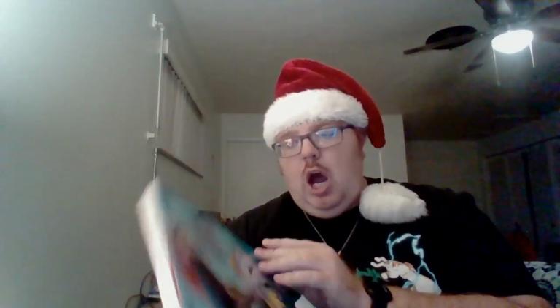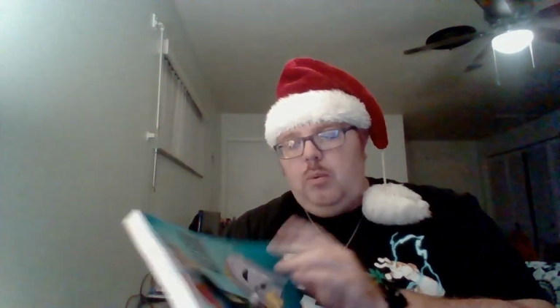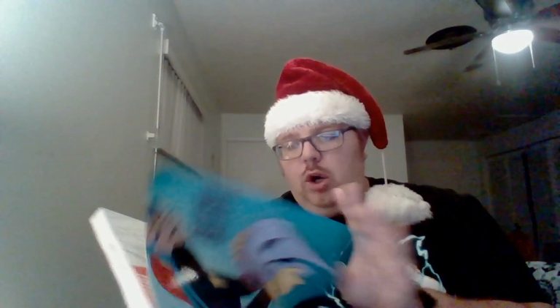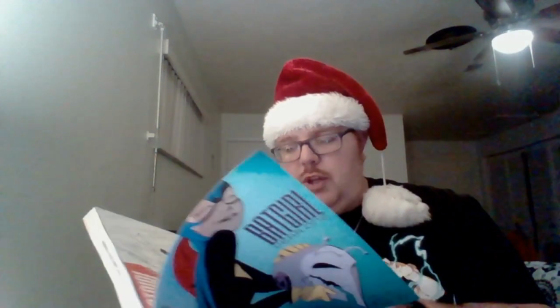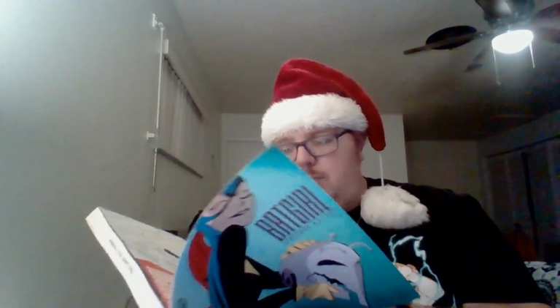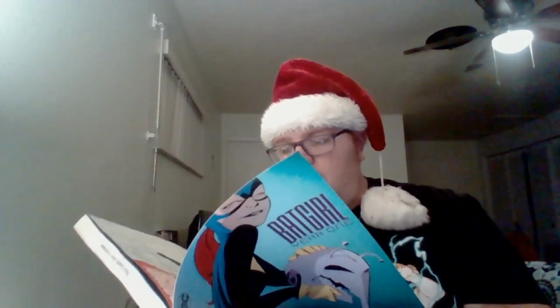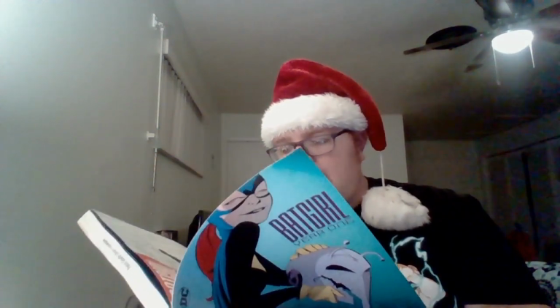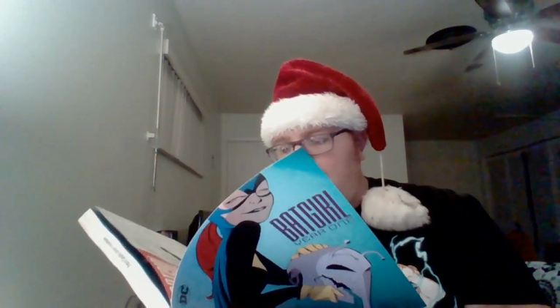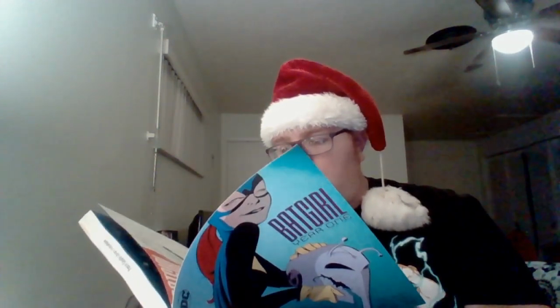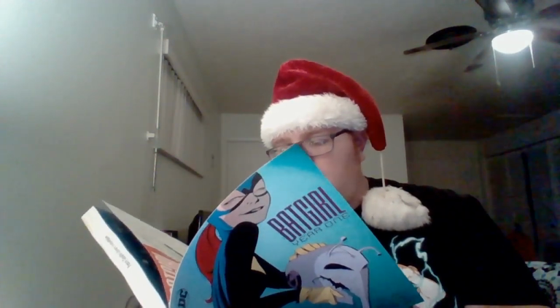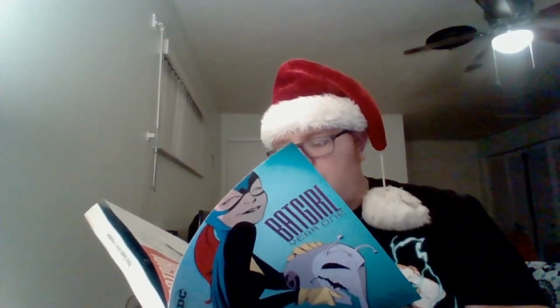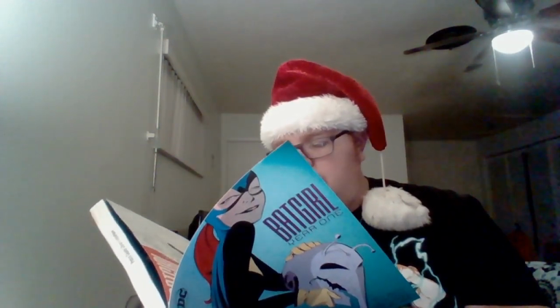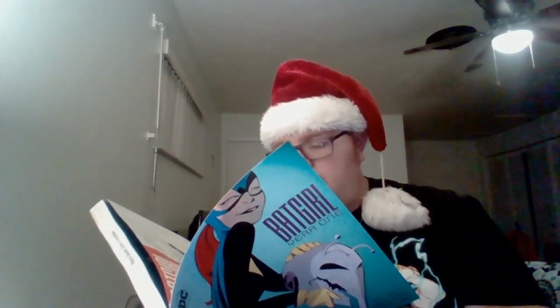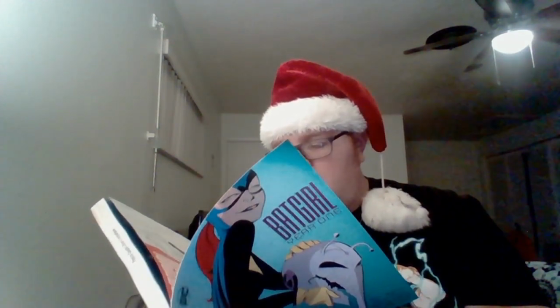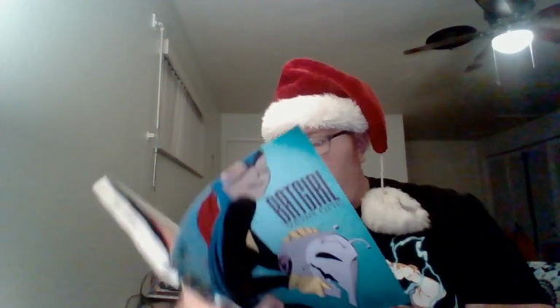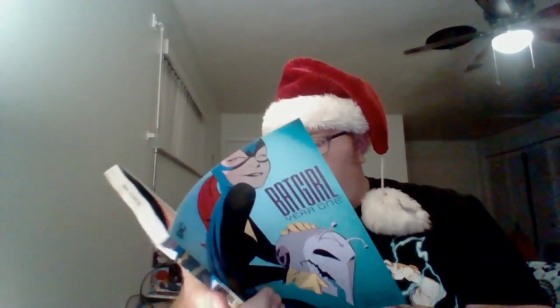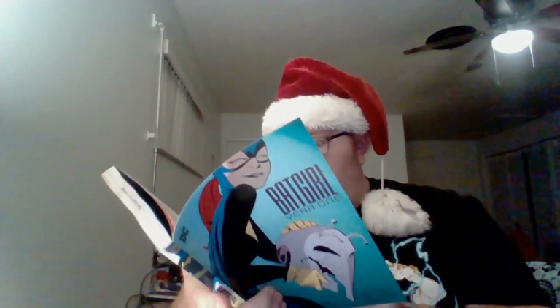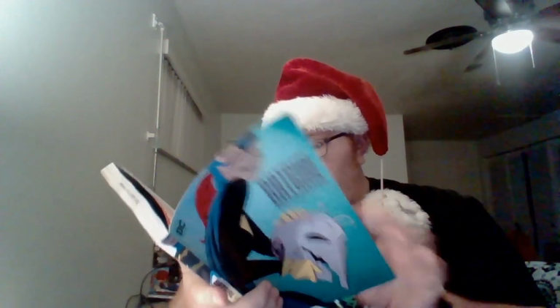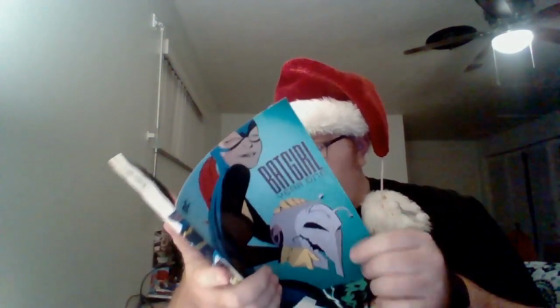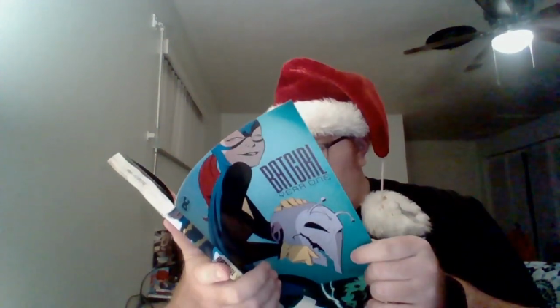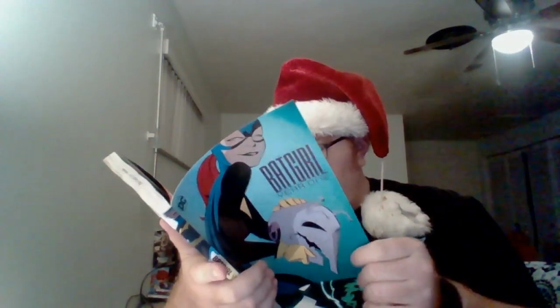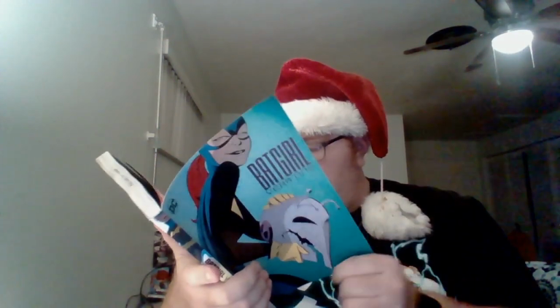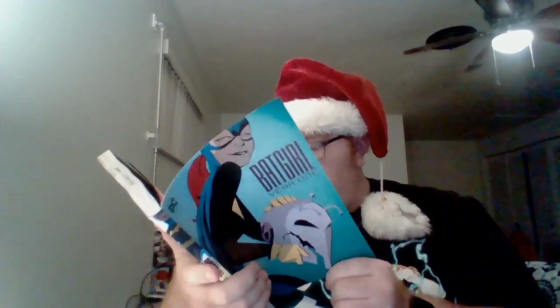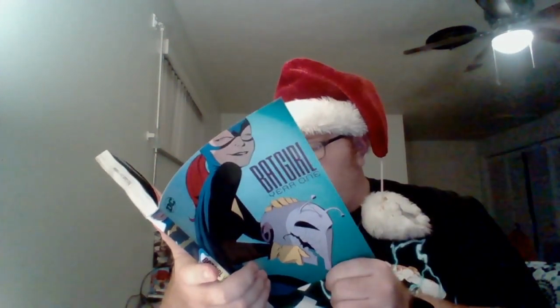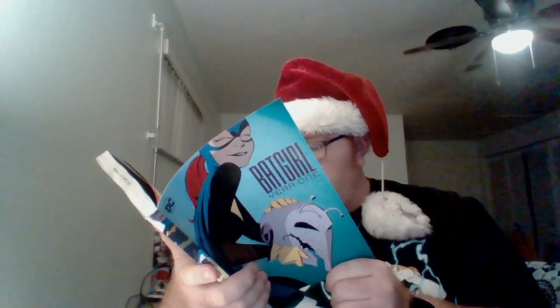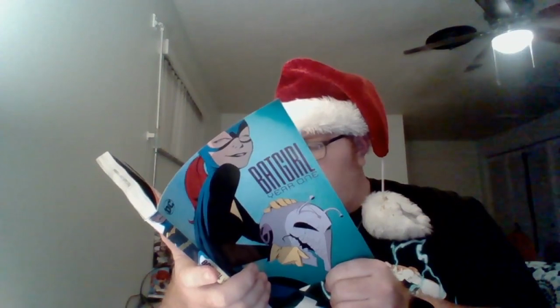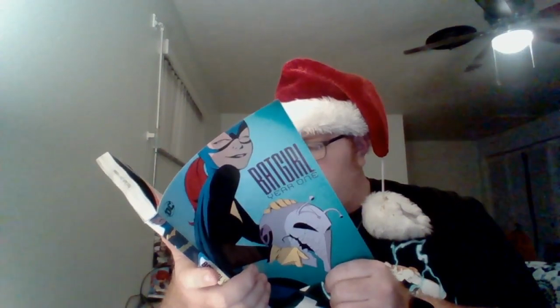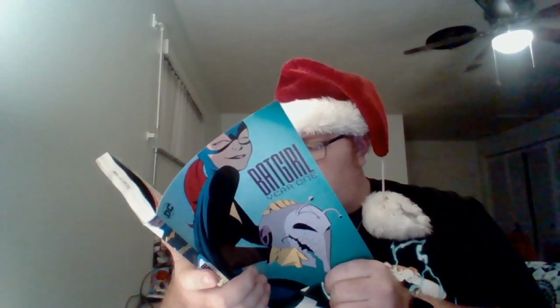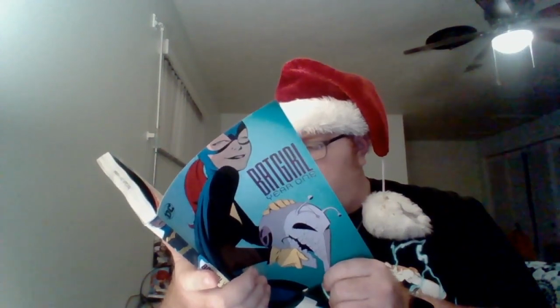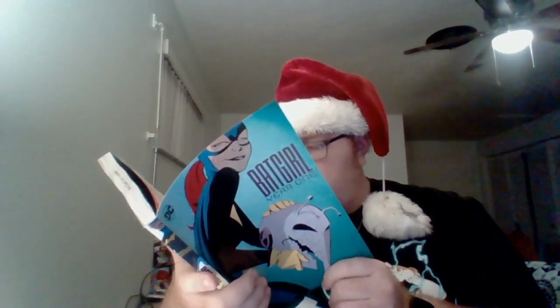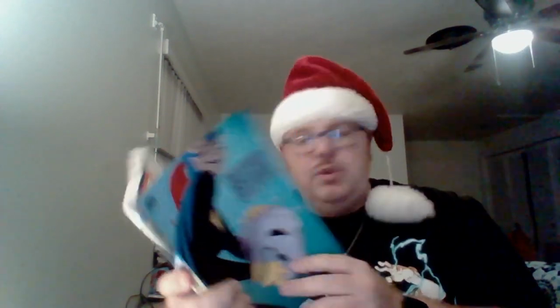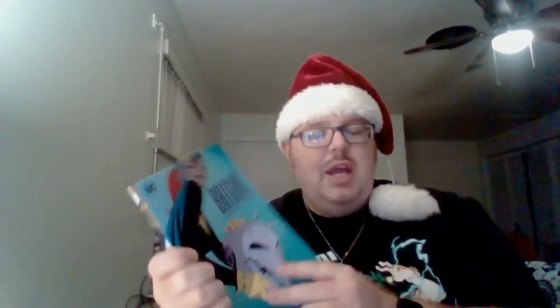The artwork for this book is done by Marcos Martin. The cover art you see for this trade is by Marcos Martin and Andro Lopez, who is the inker.